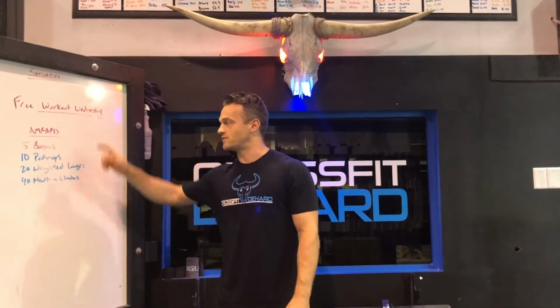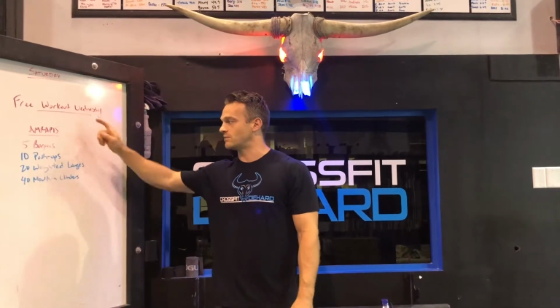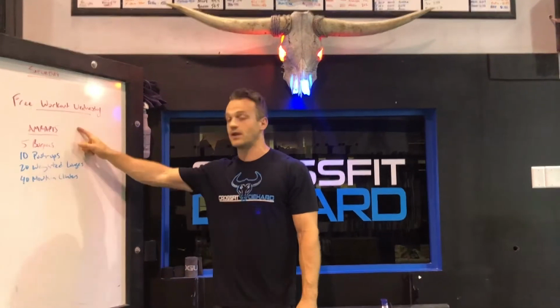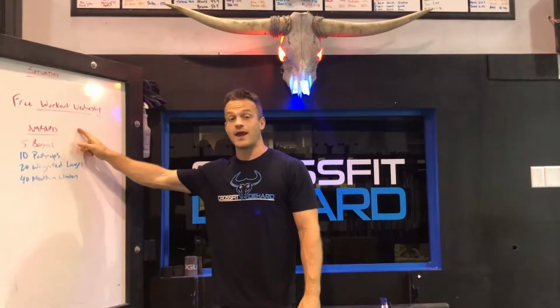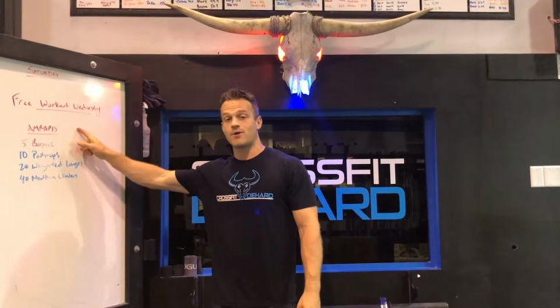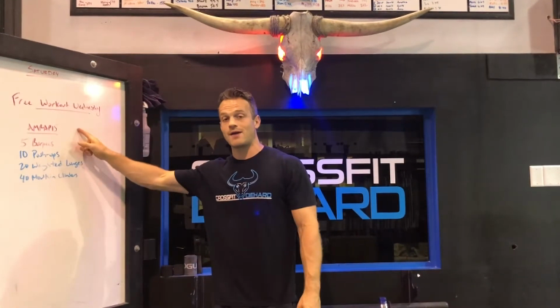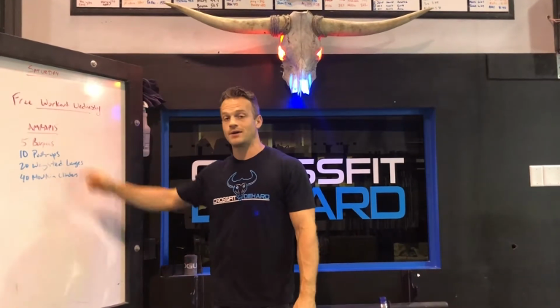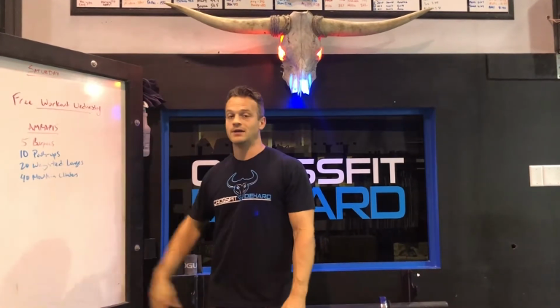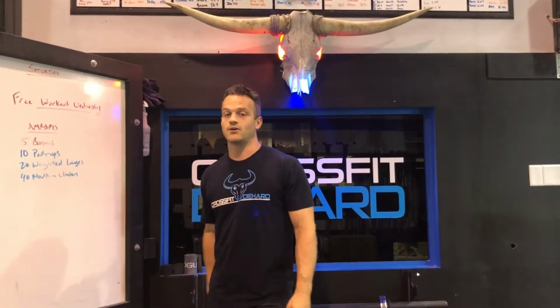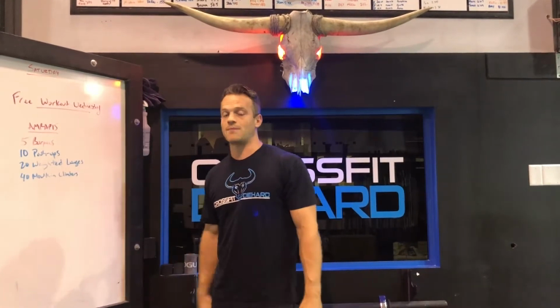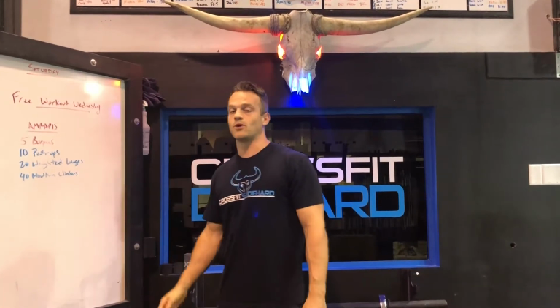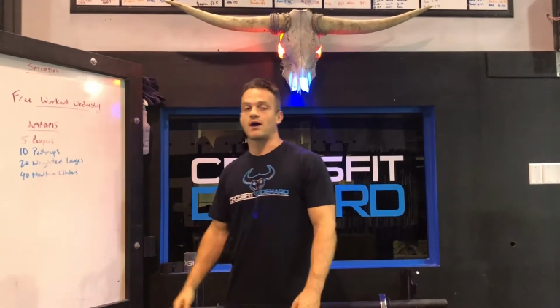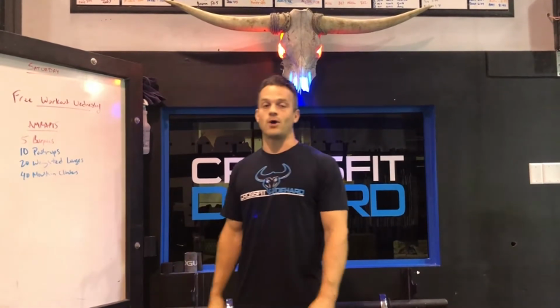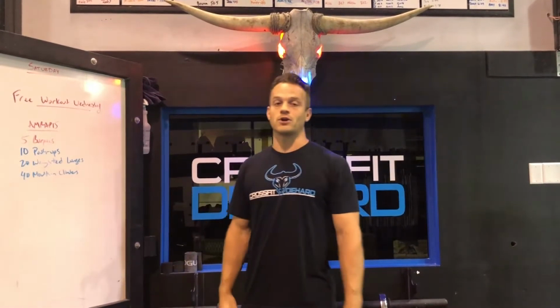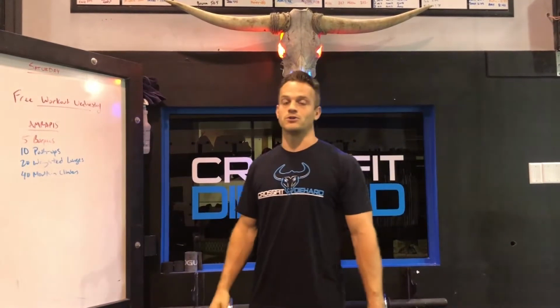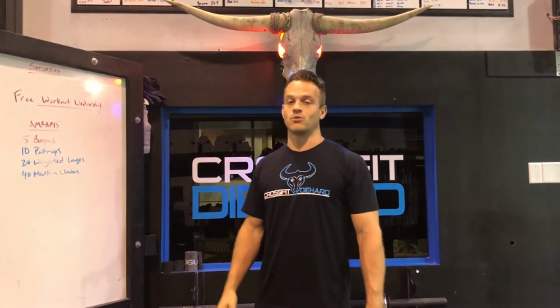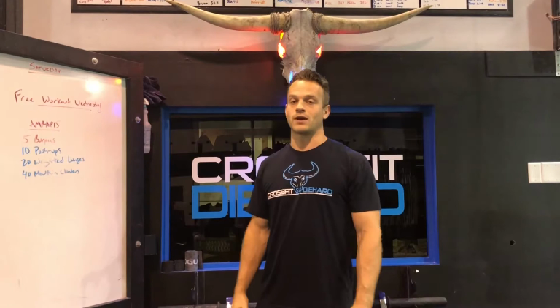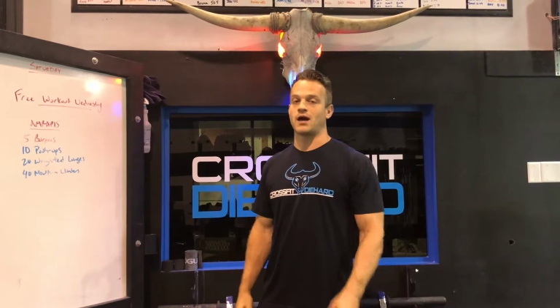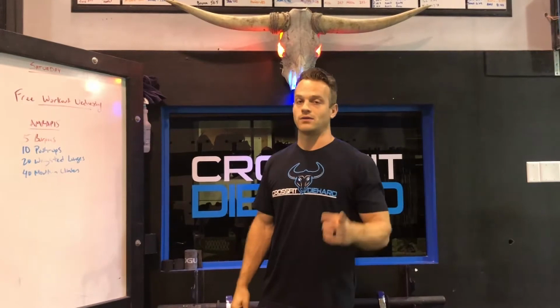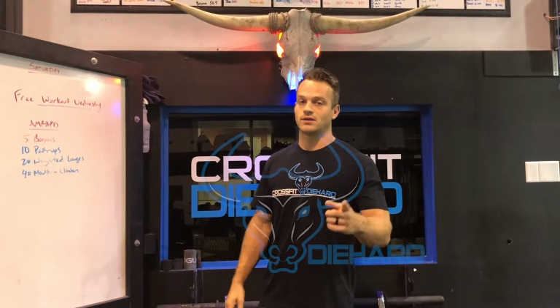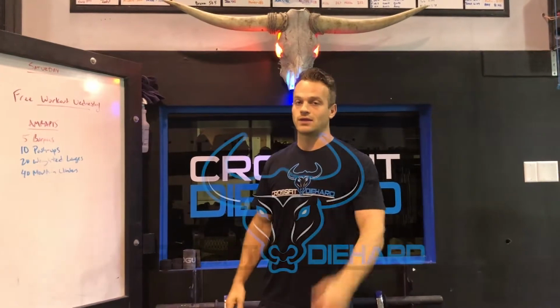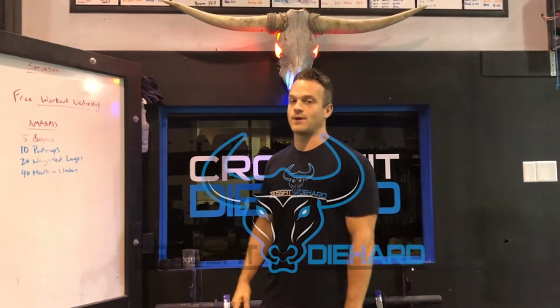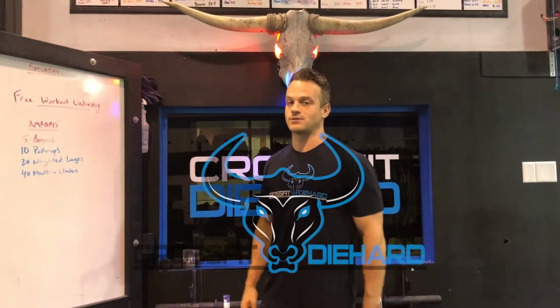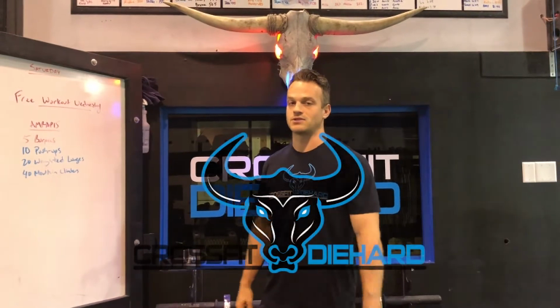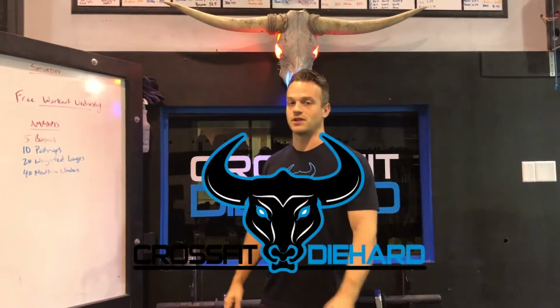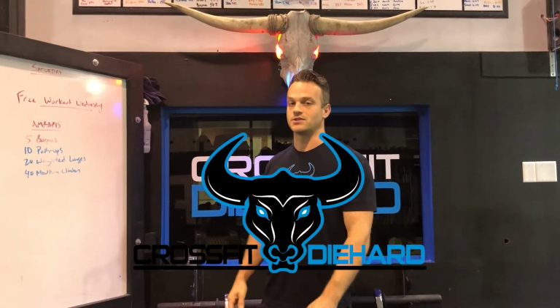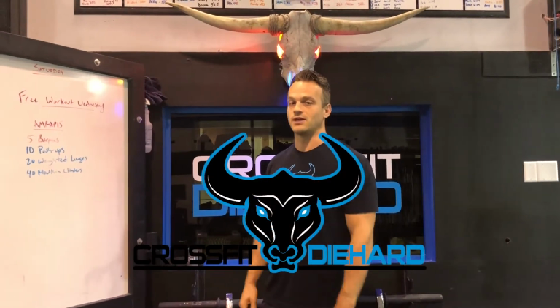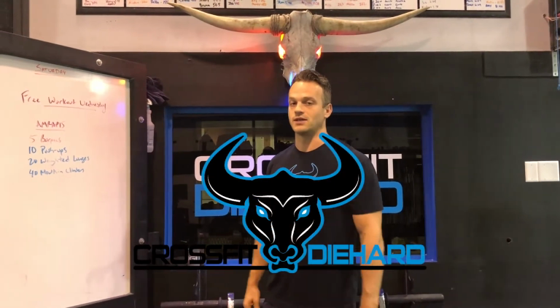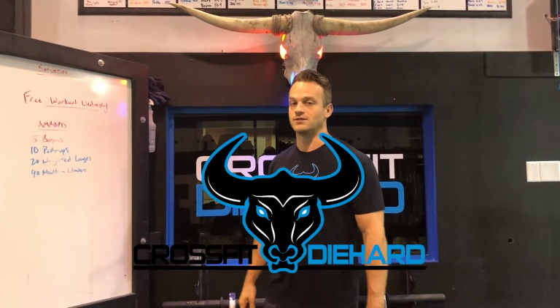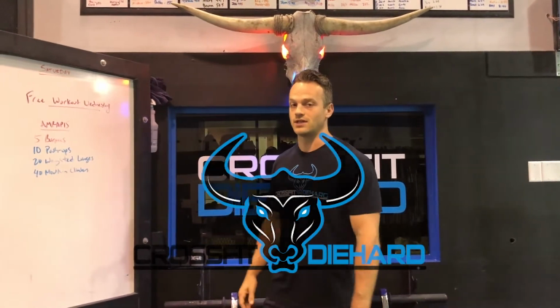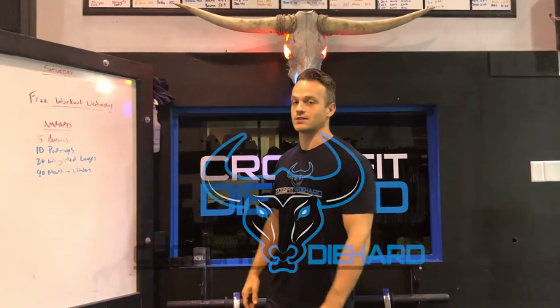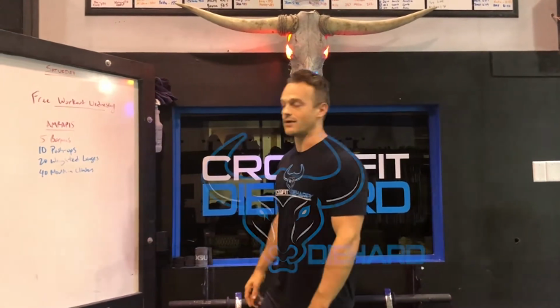15-minute AMRAP. Grab your workout partner, do the workout, get back to us, let us know how you did. See you next time.